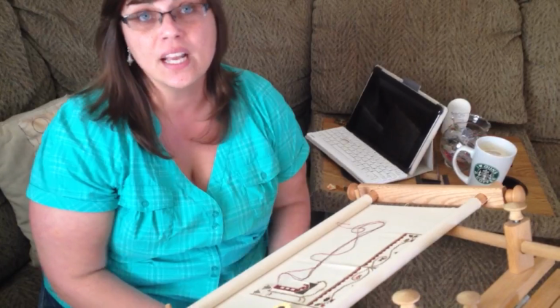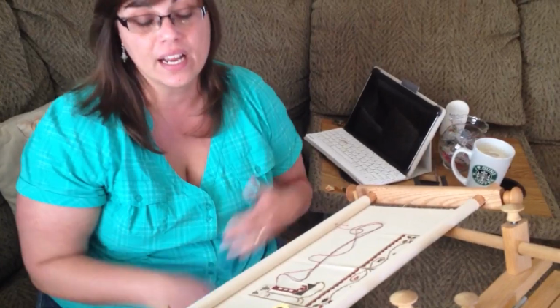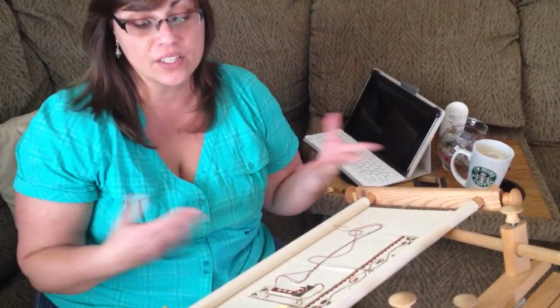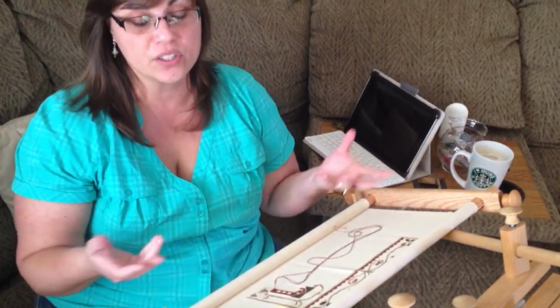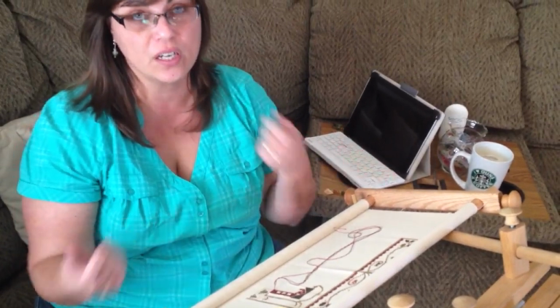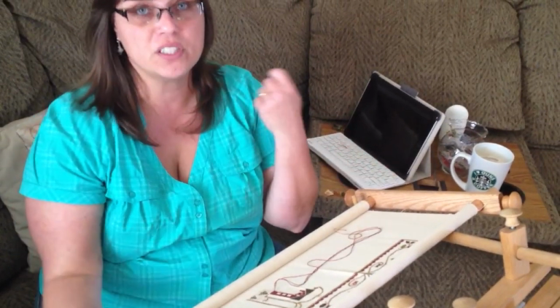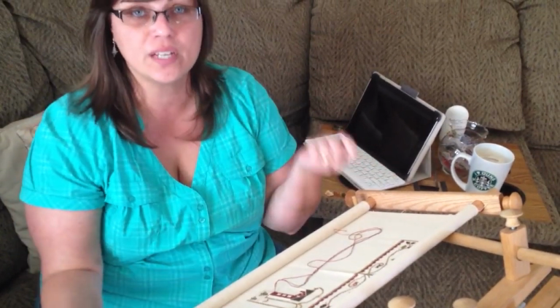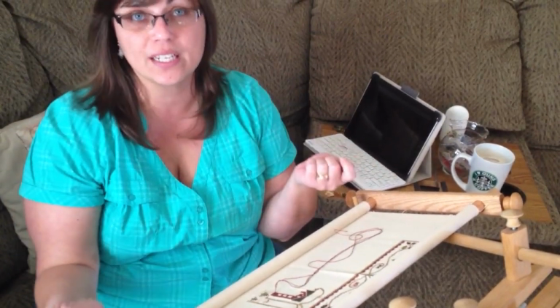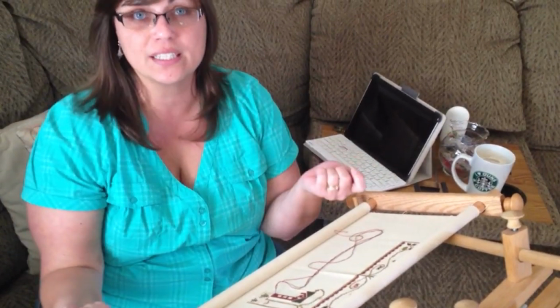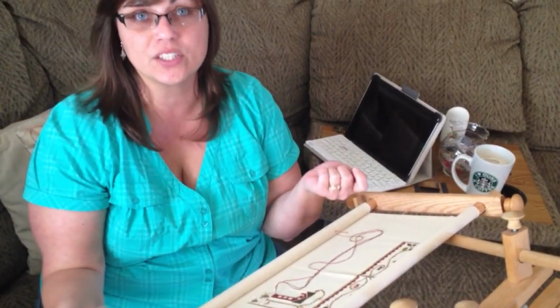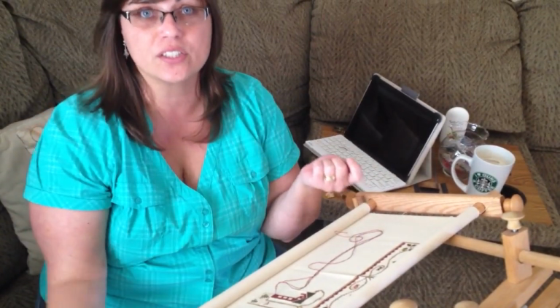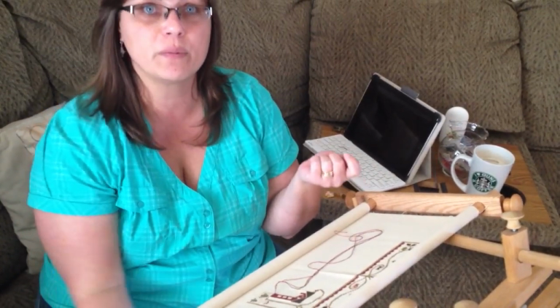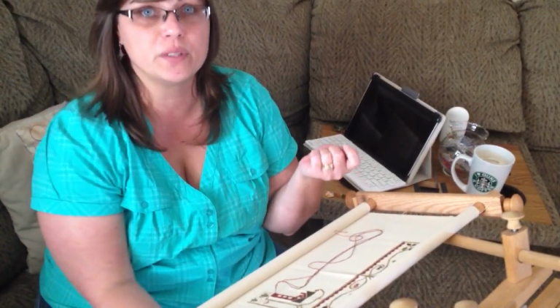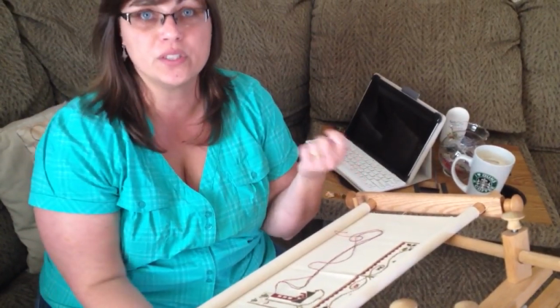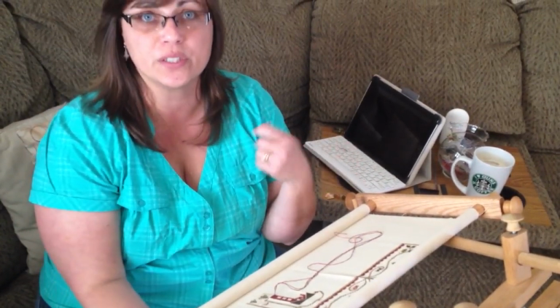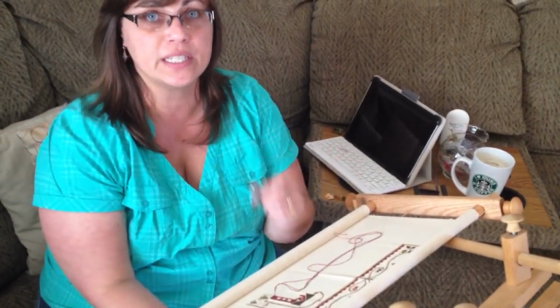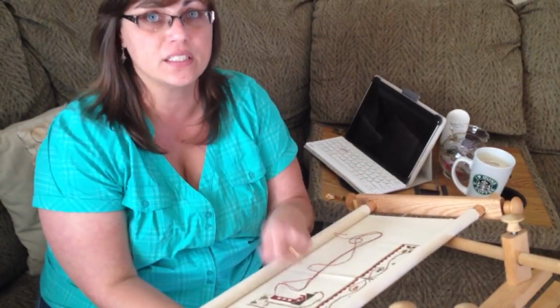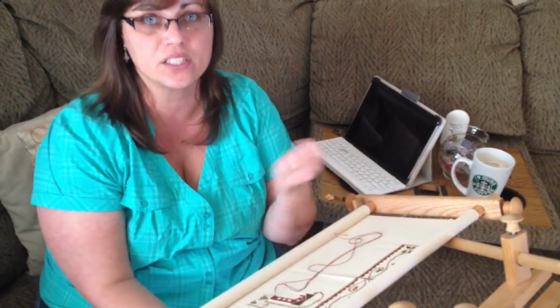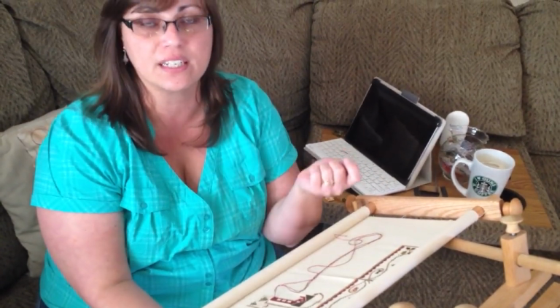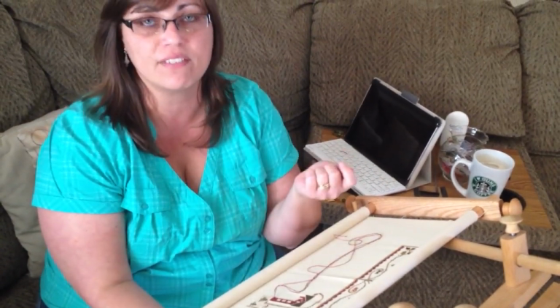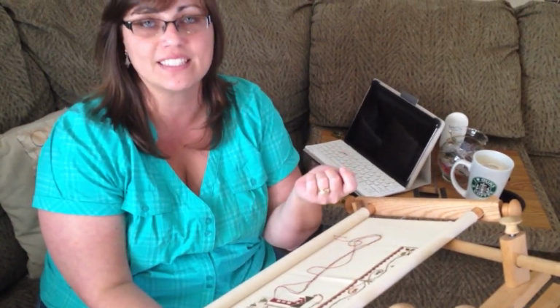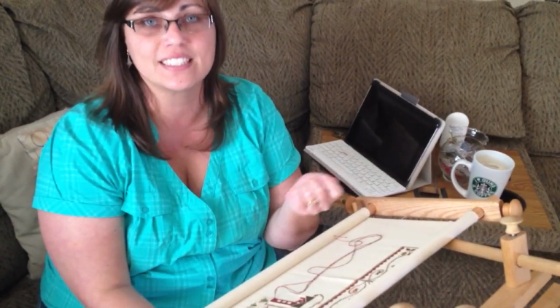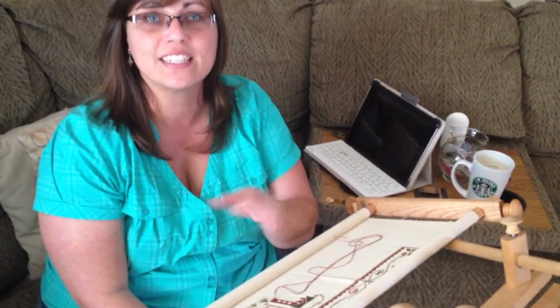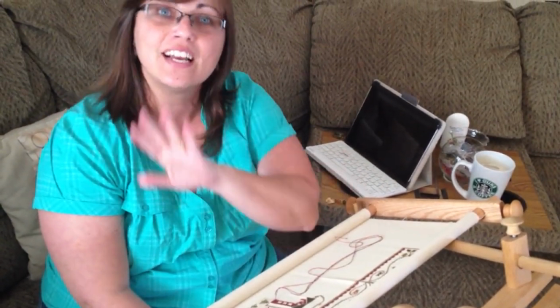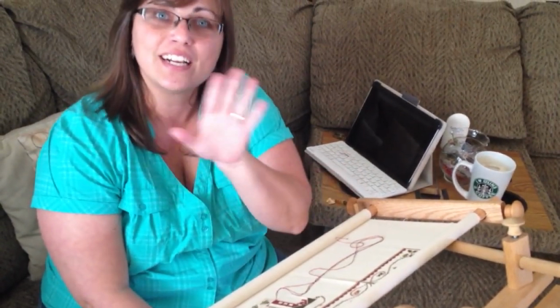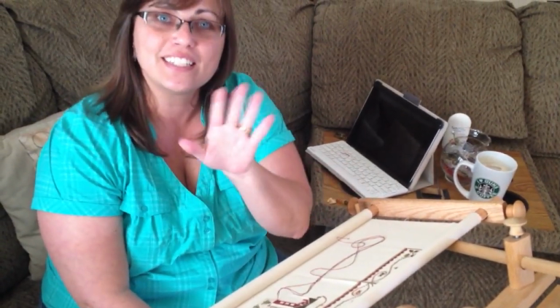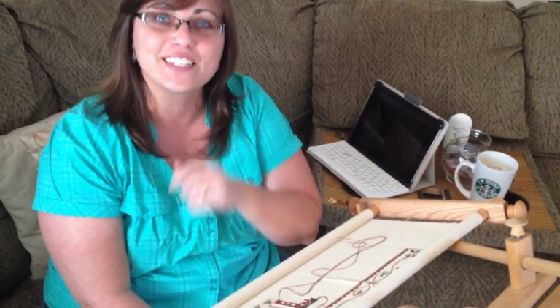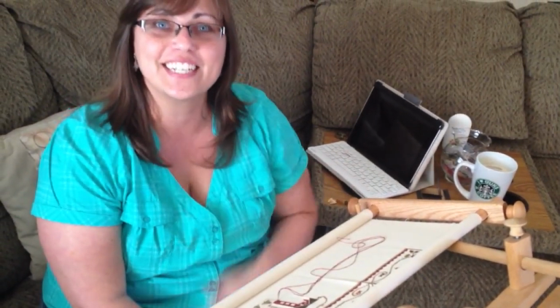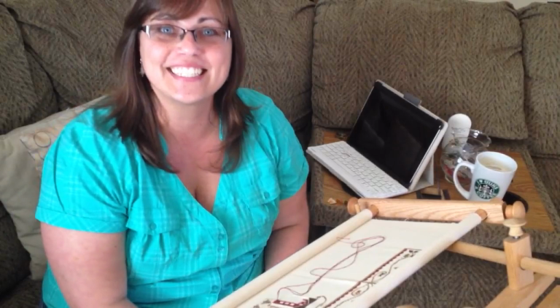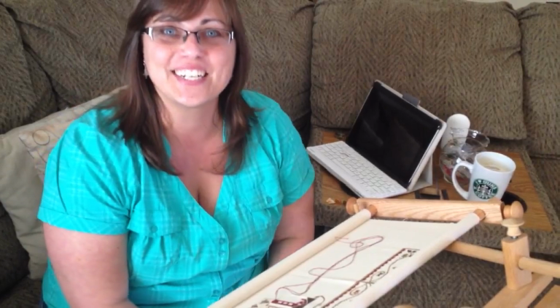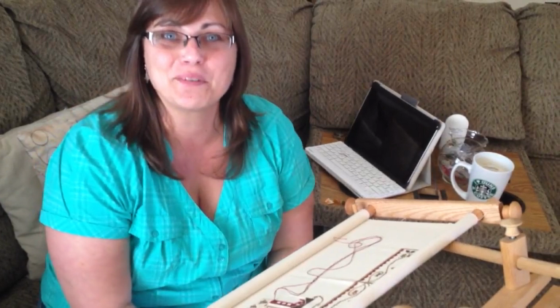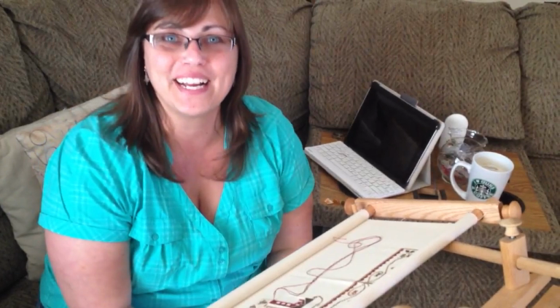And as you saw, I'm a two-handed stitcher, so I'm able to do it just that fast. Talk to you guys later. Bye.